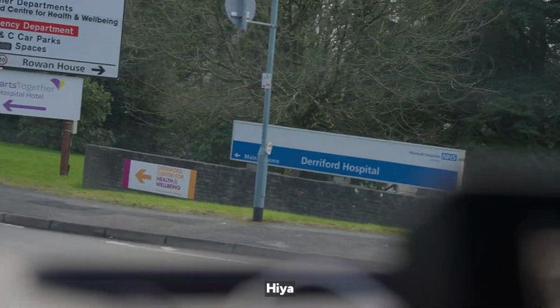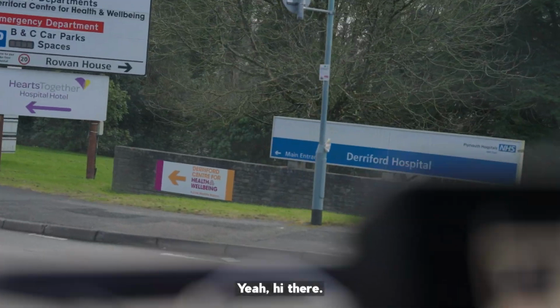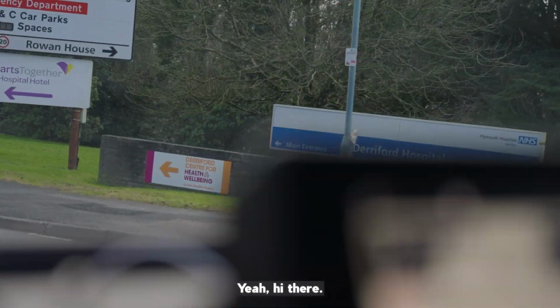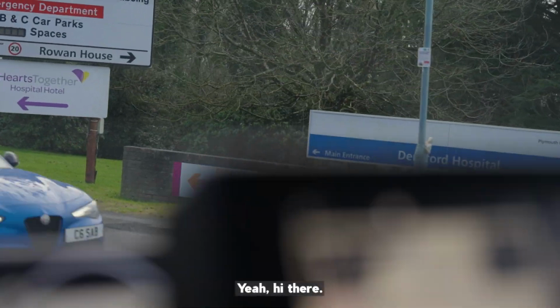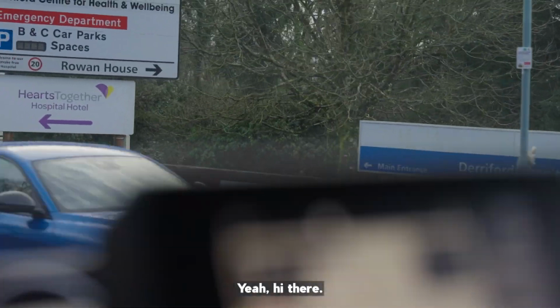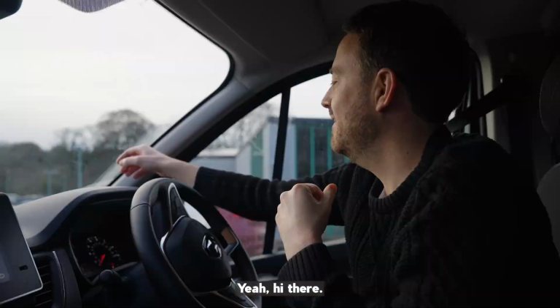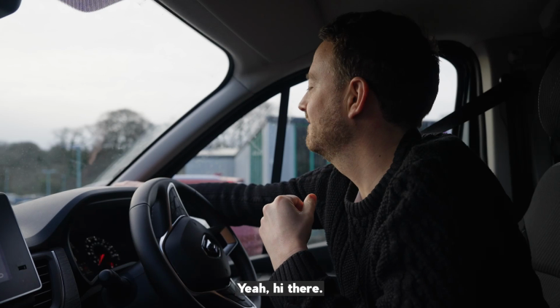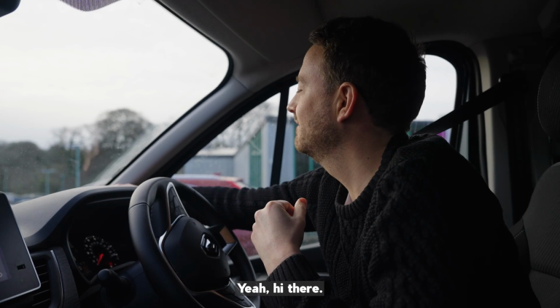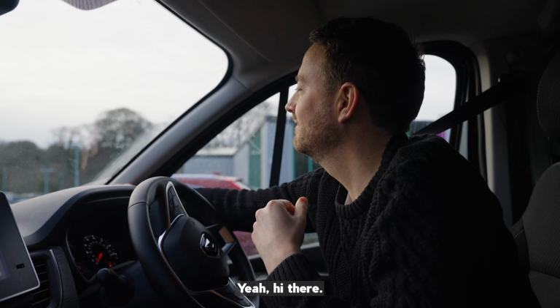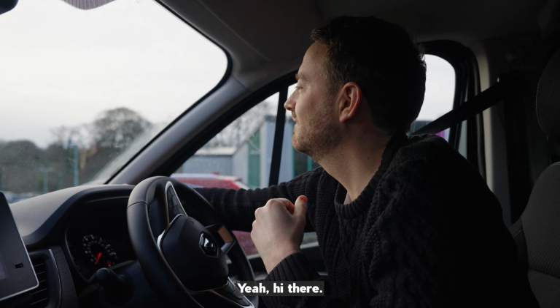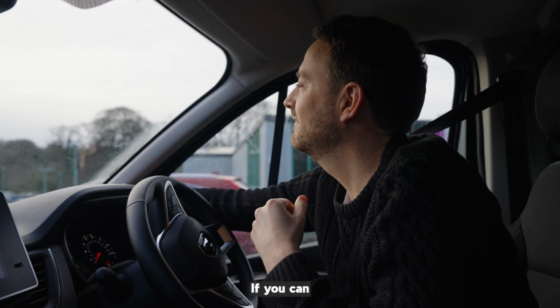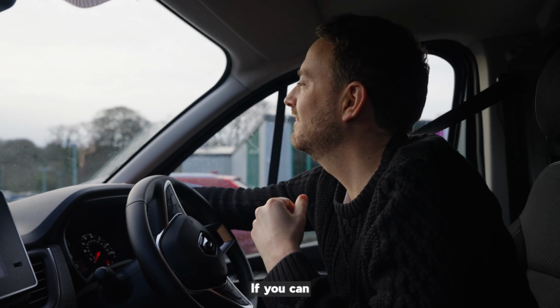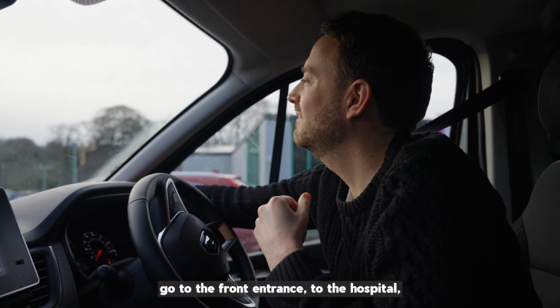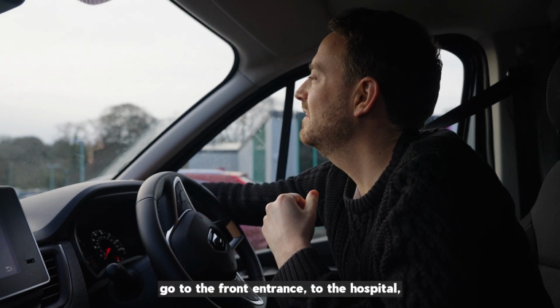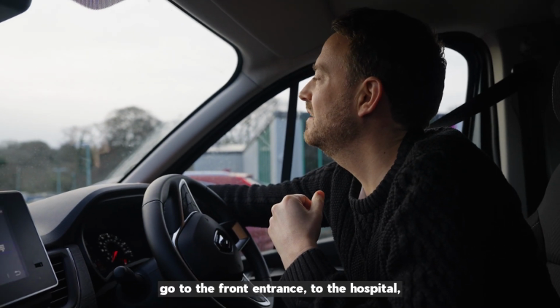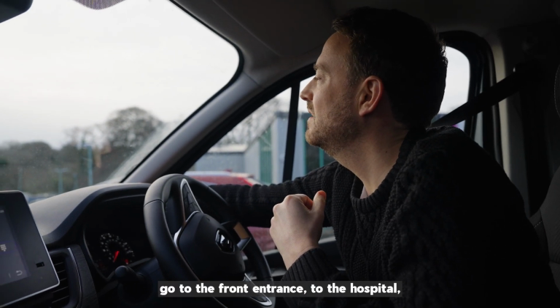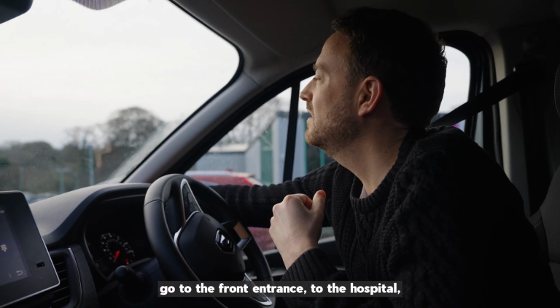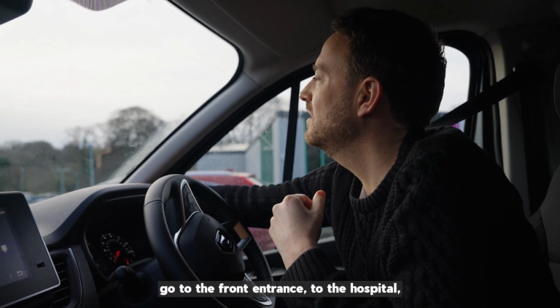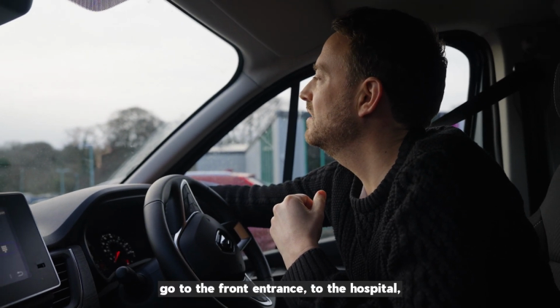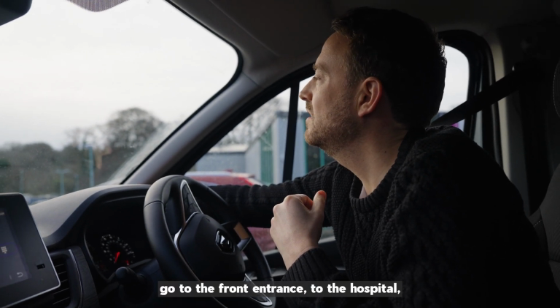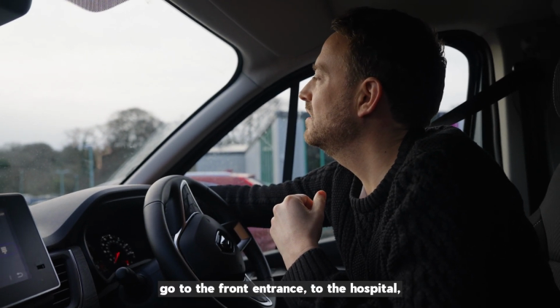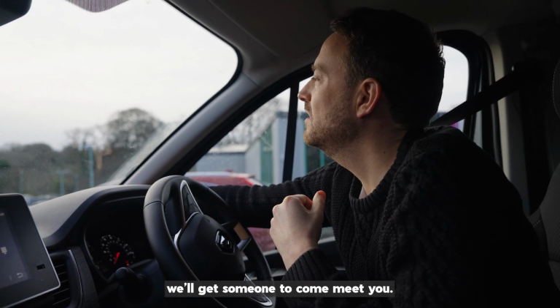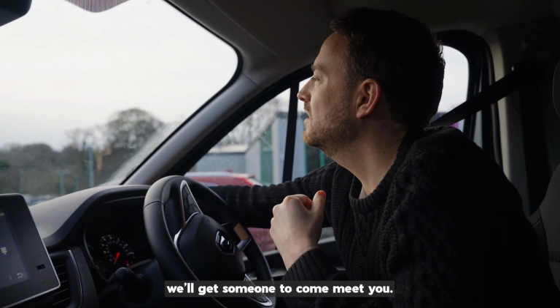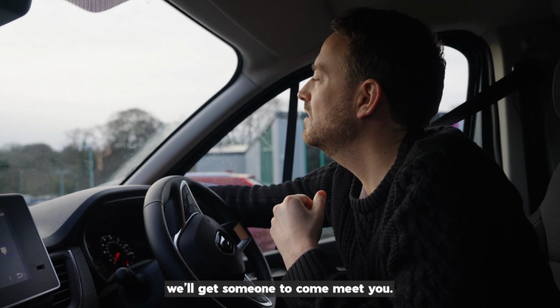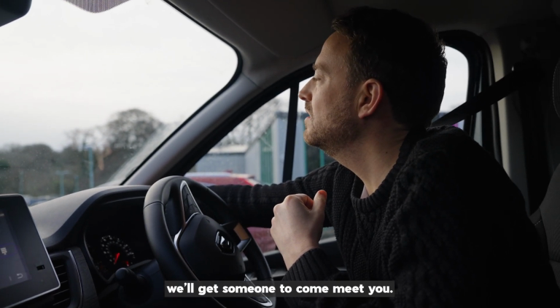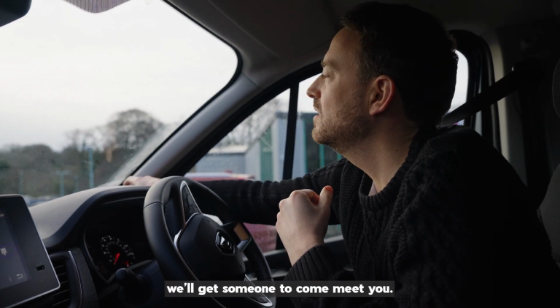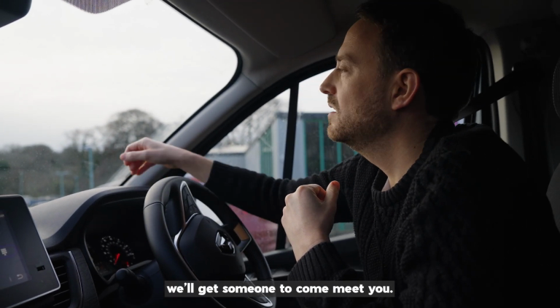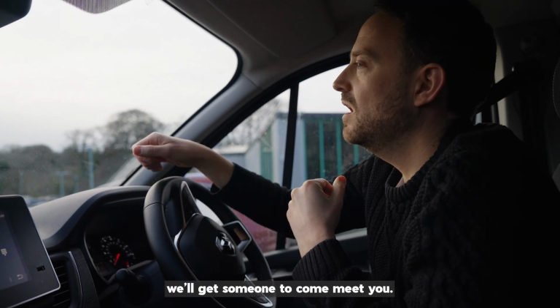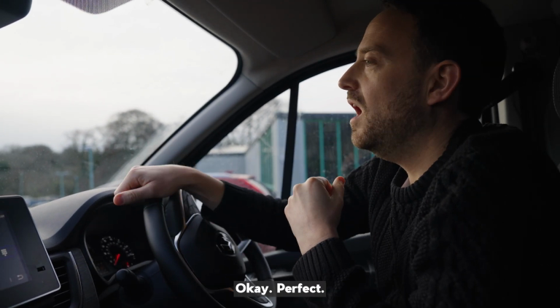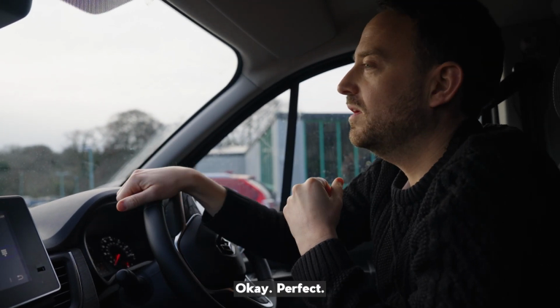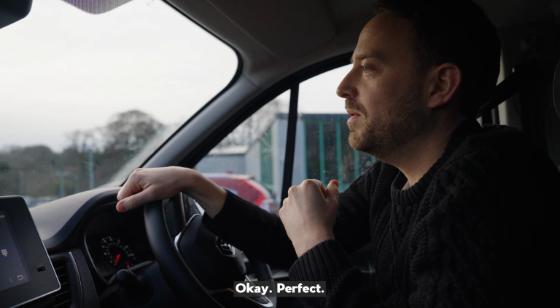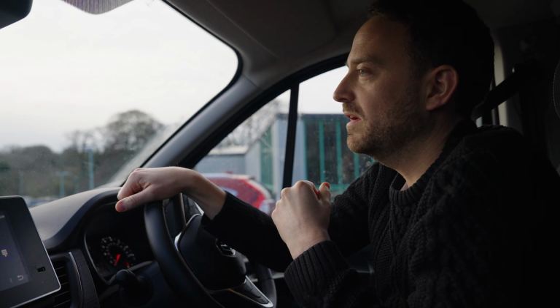Hiya. Hi there. If you come to the front entrance to the hospital, we'll get someone to come meet you. Okay, perfect.